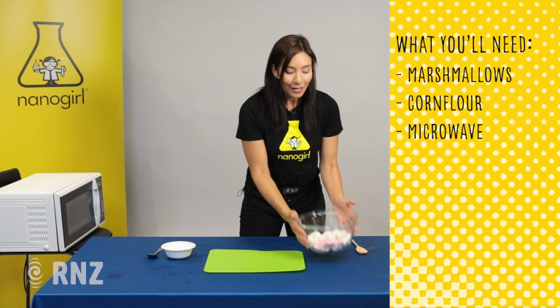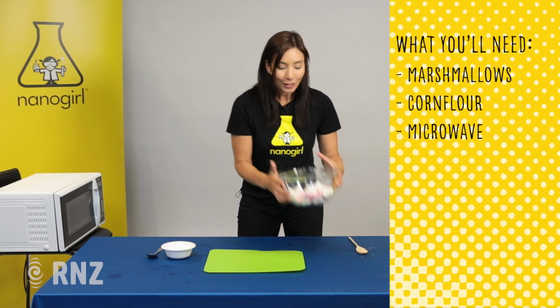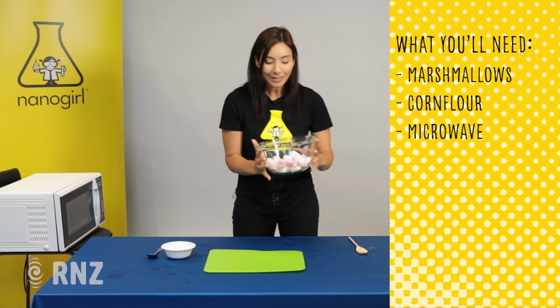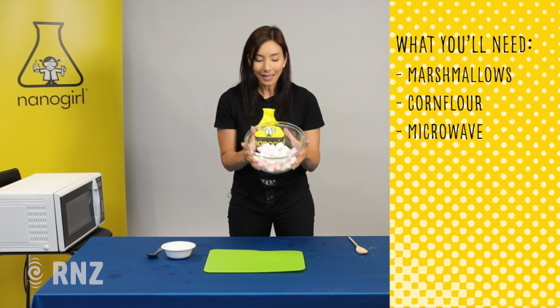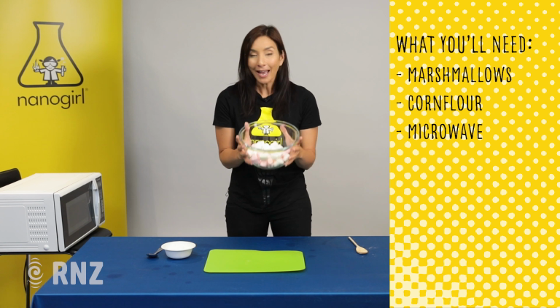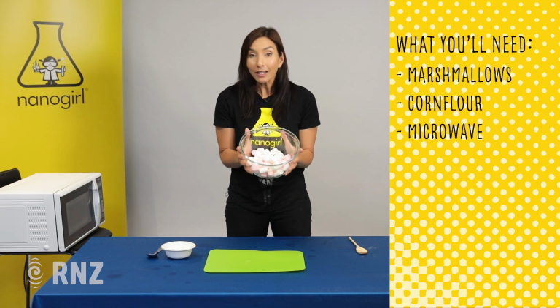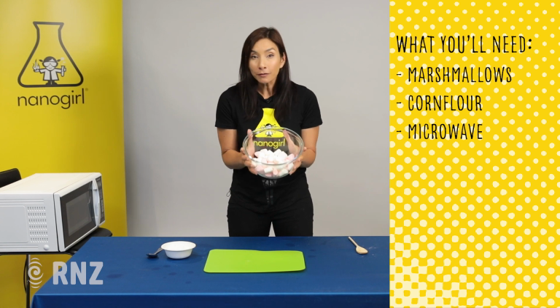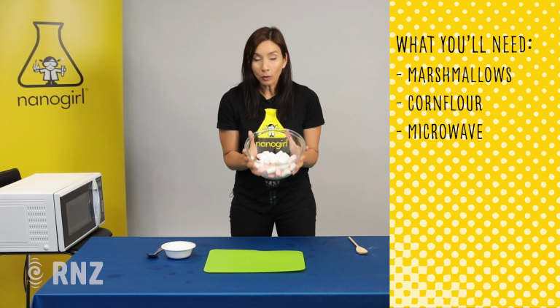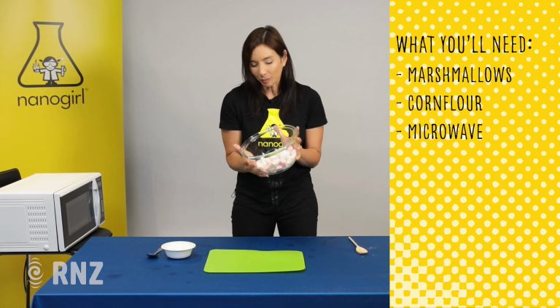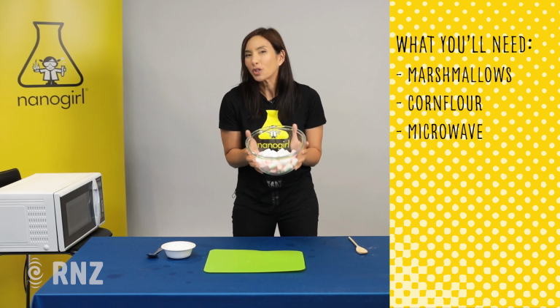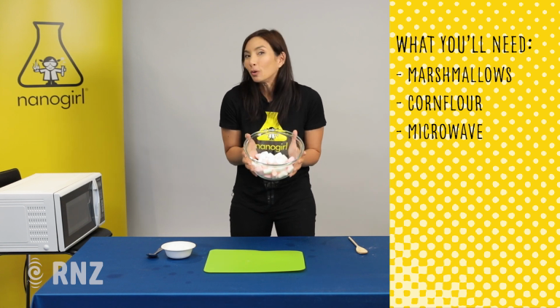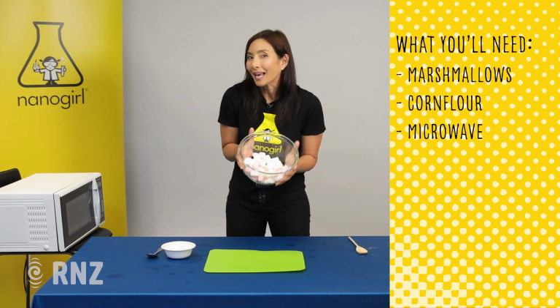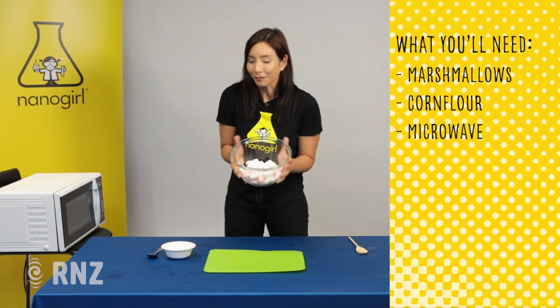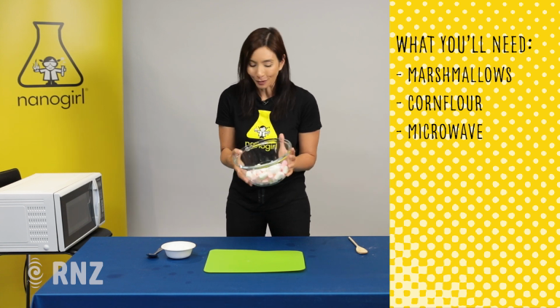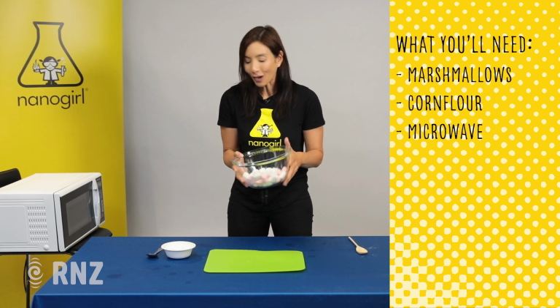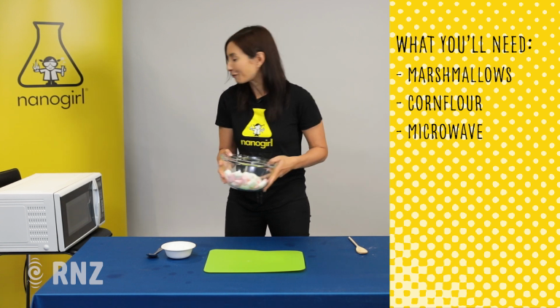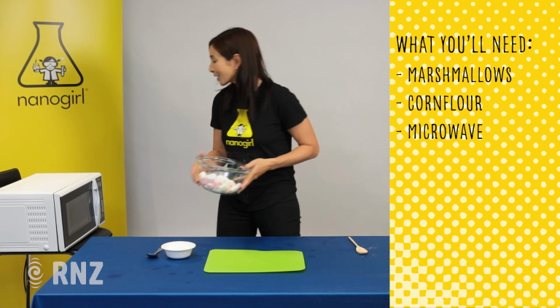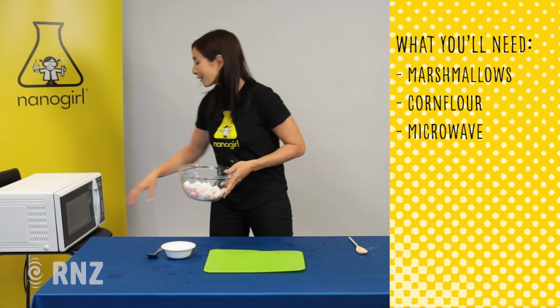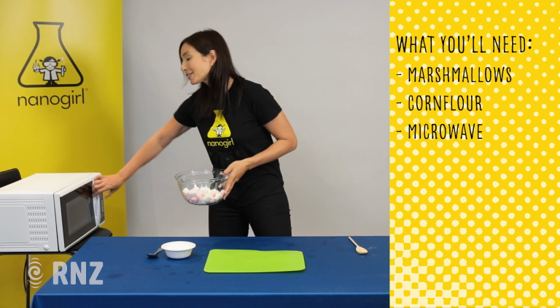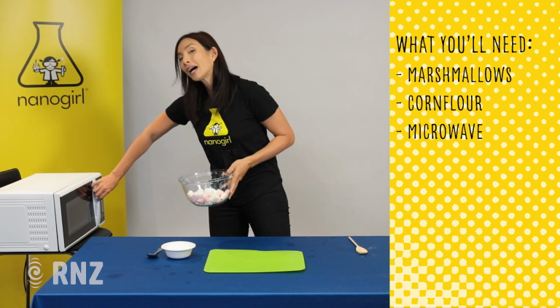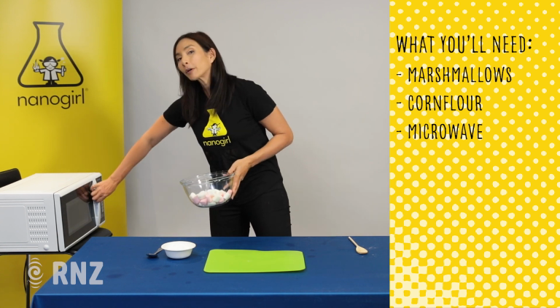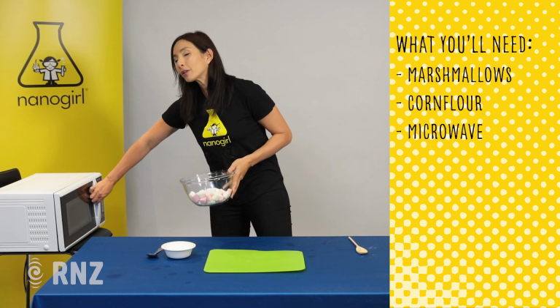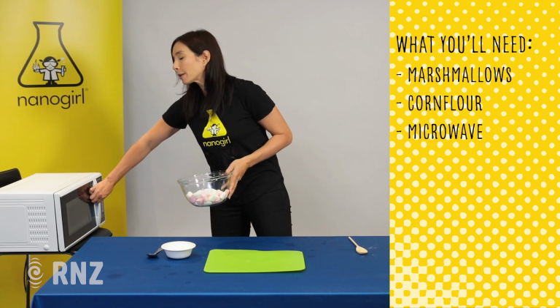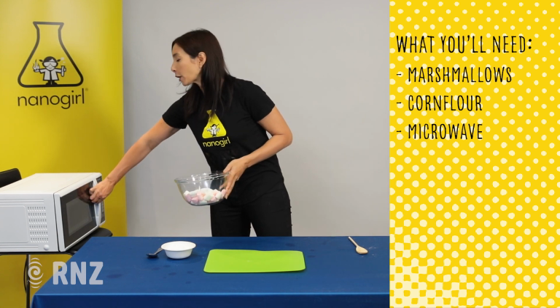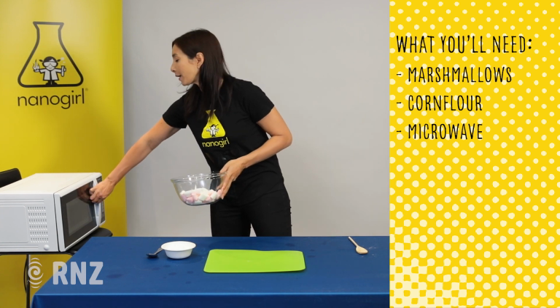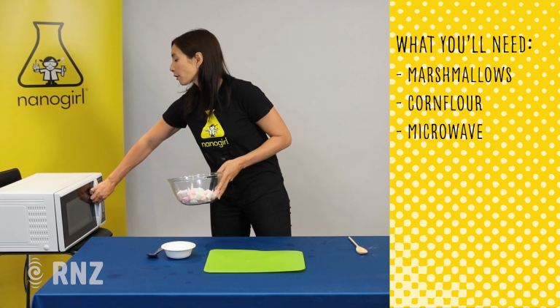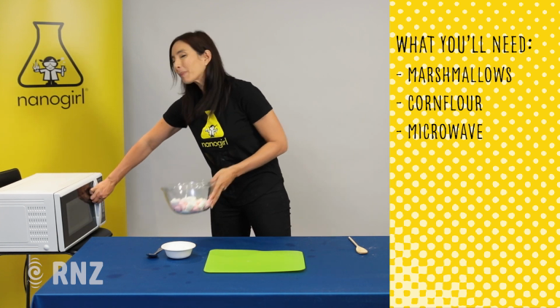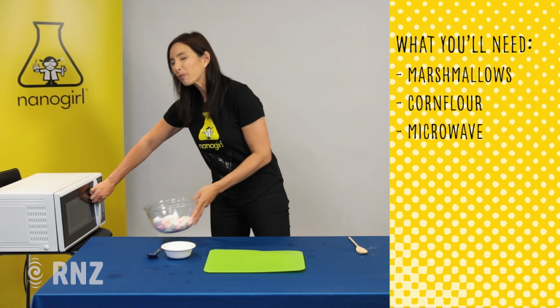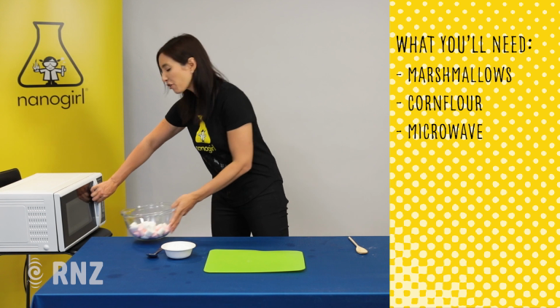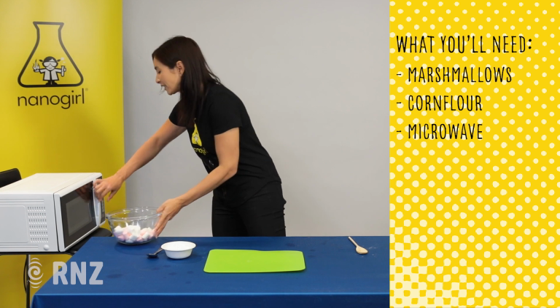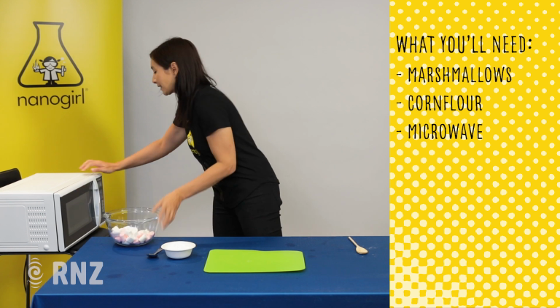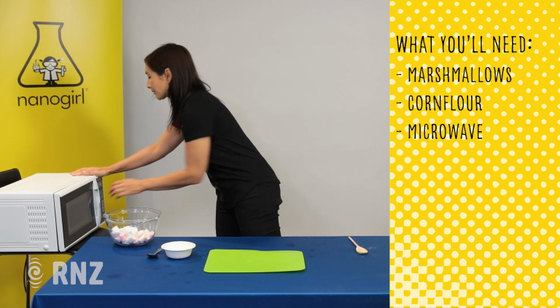You're gonna take a handful — two big handfuls of marshmallows — and we're gonna put them in the microwave for about 30 seconds.